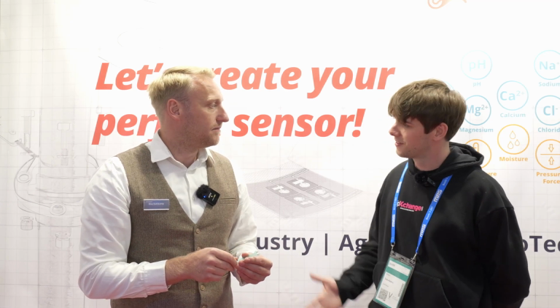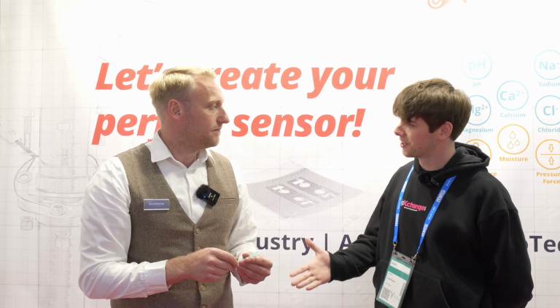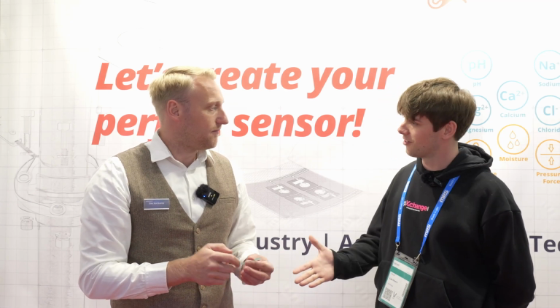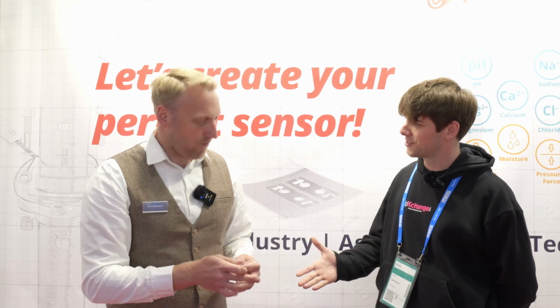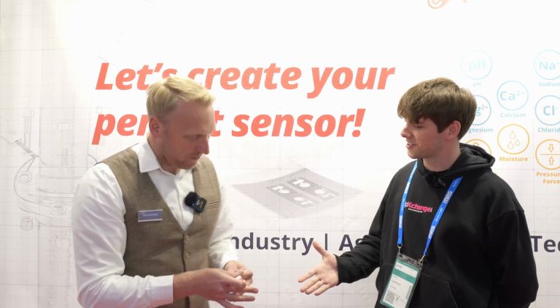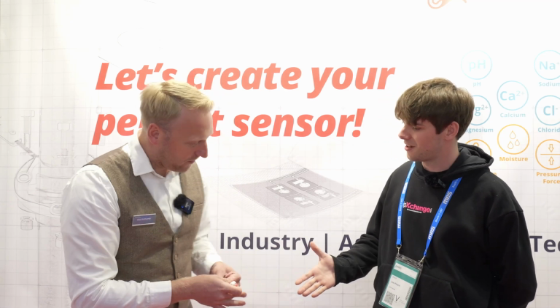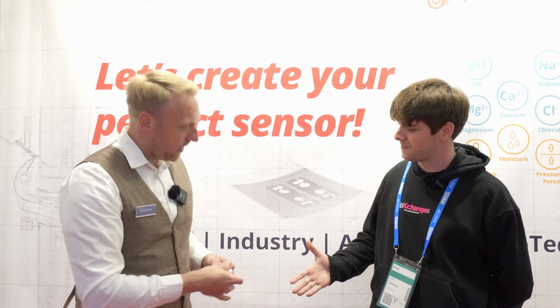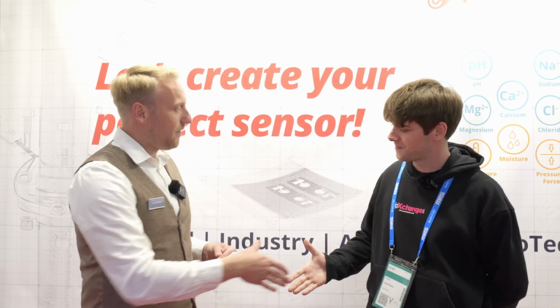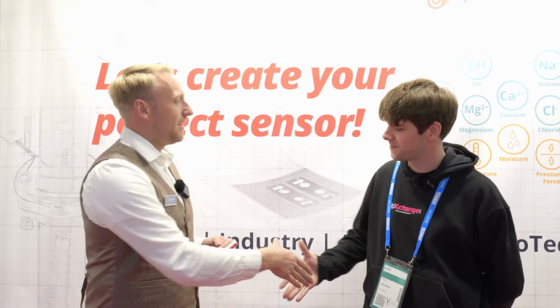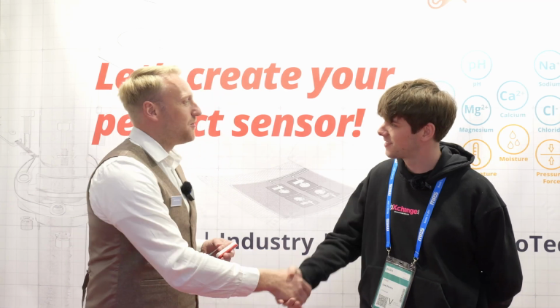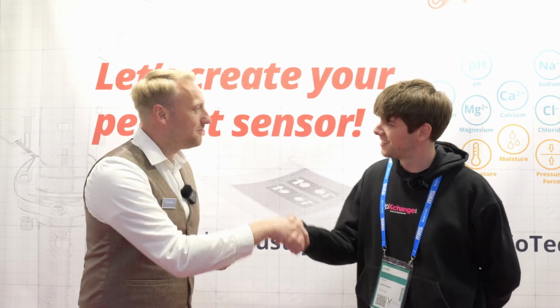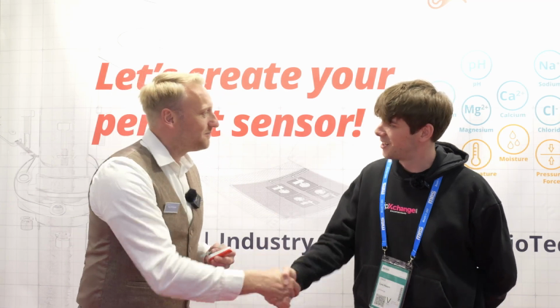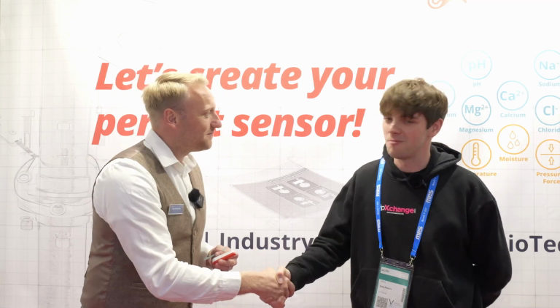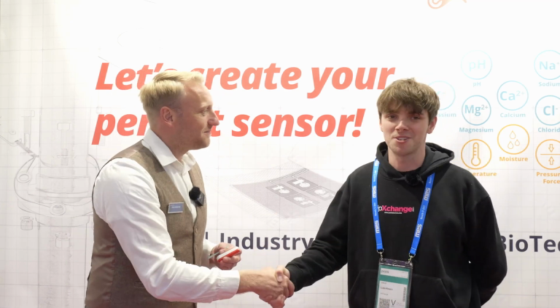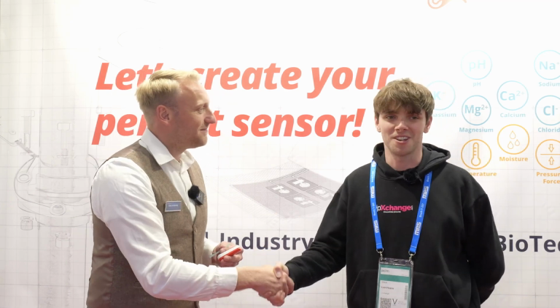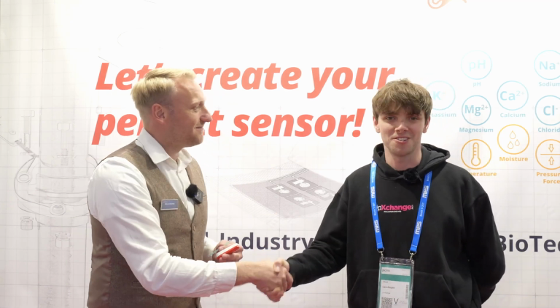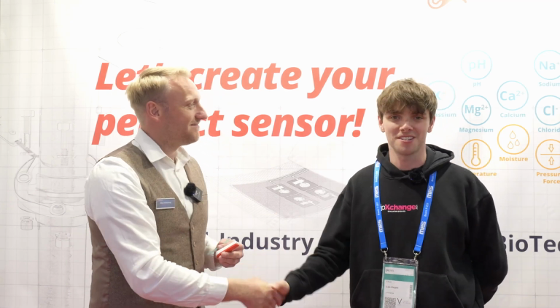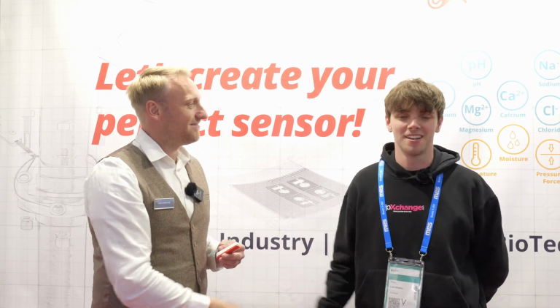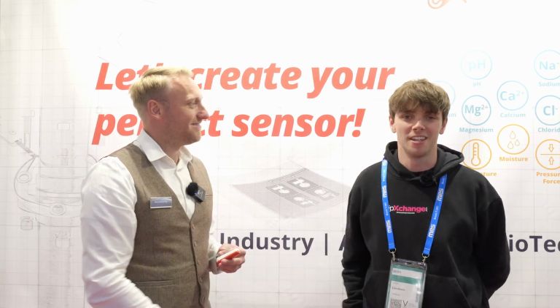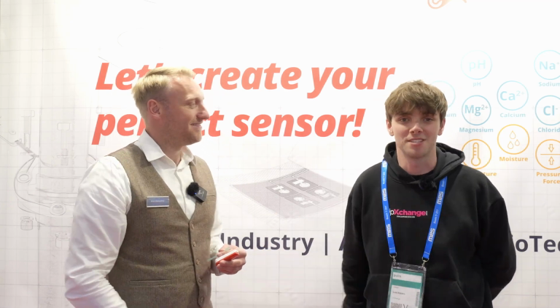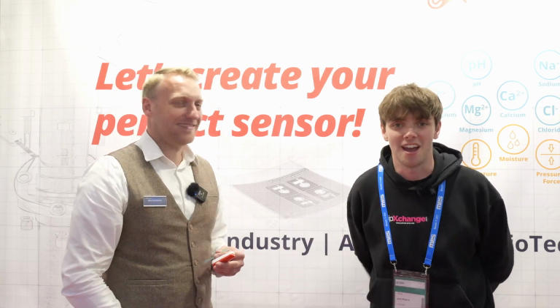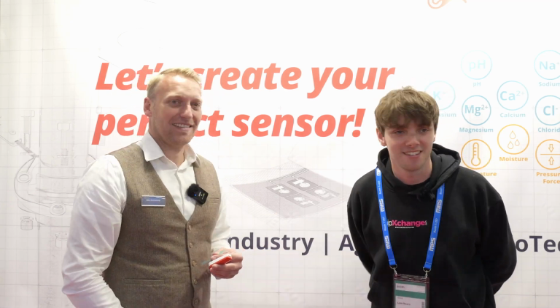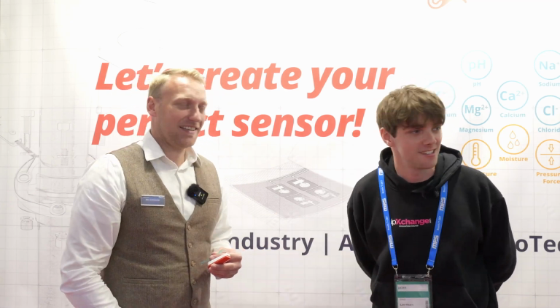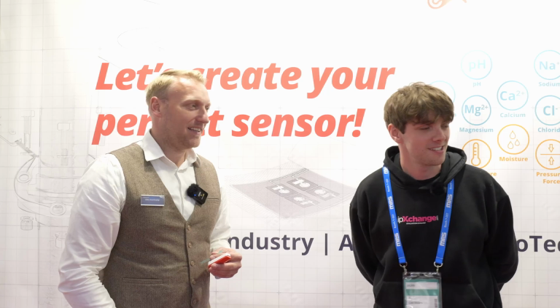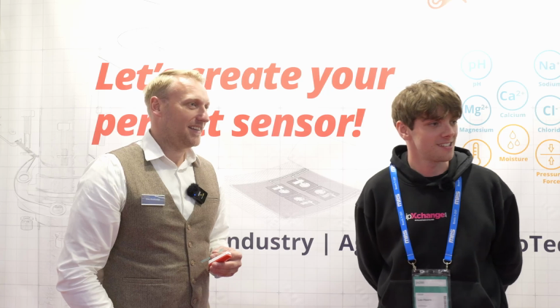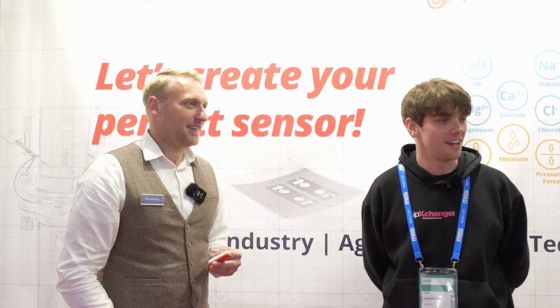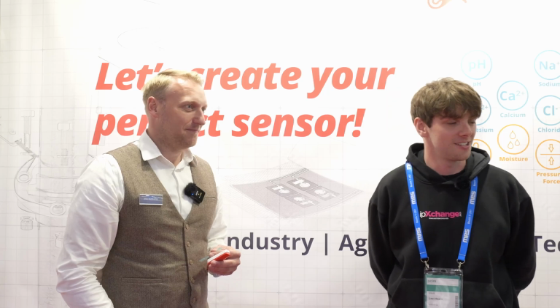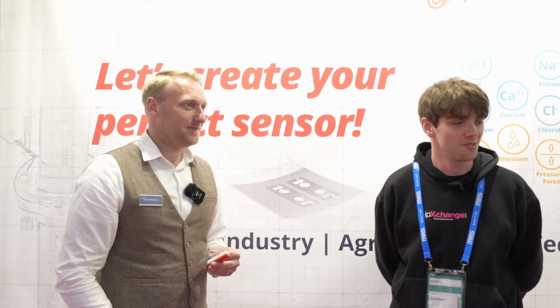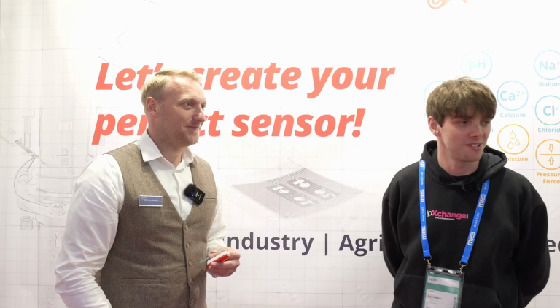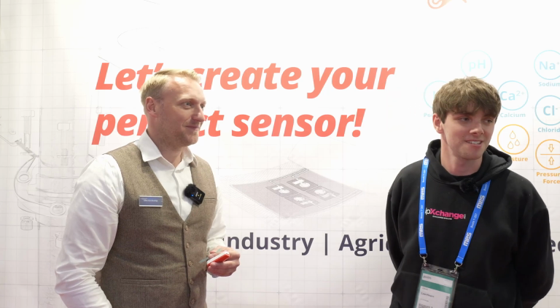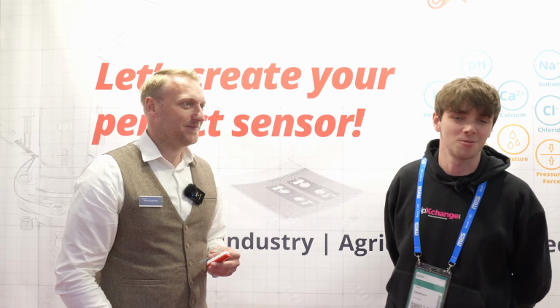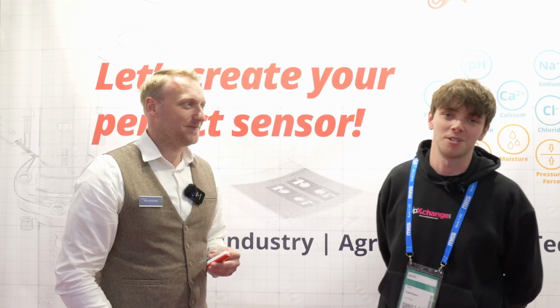Thank you very much for your time. IP Exchanges — that was AdSensors at Sensor & Test 2025.